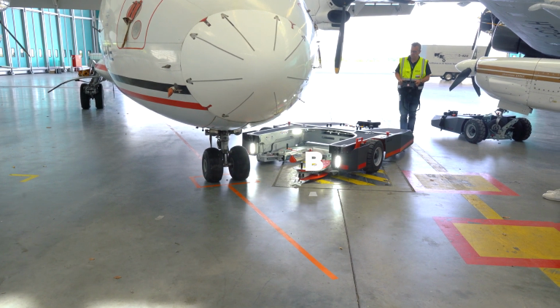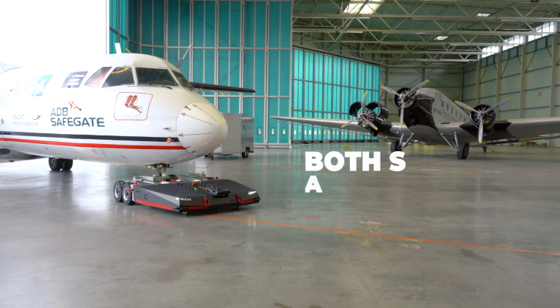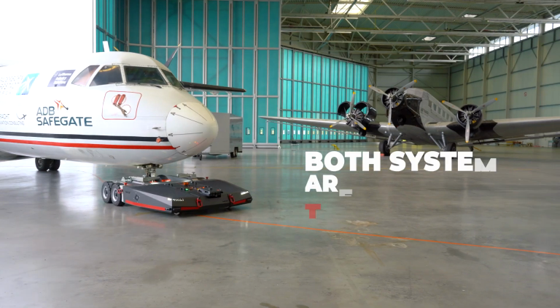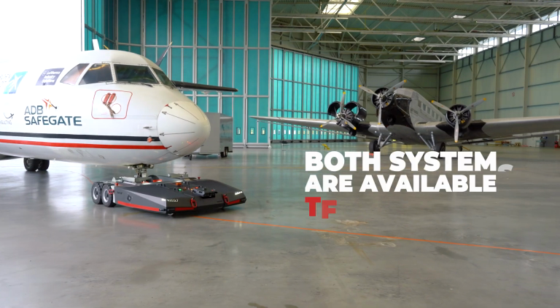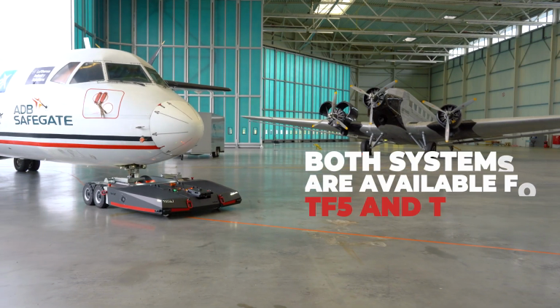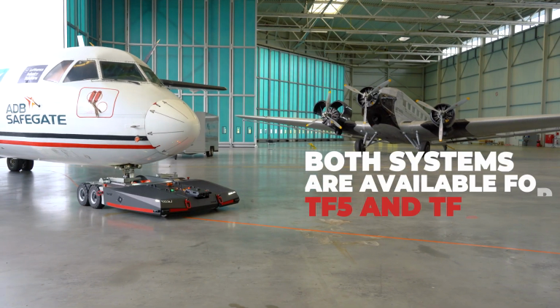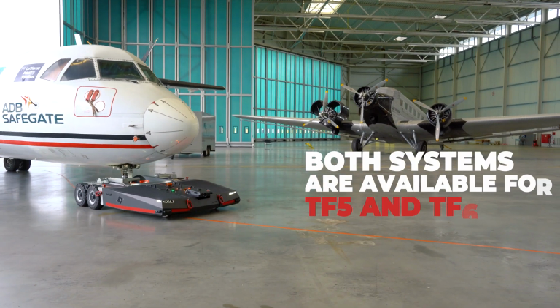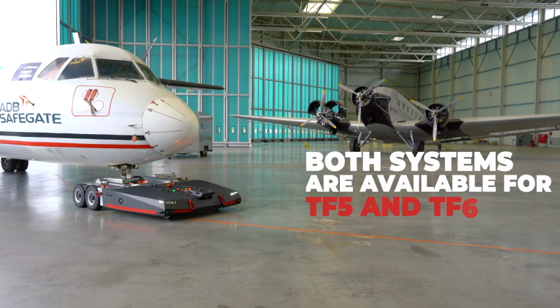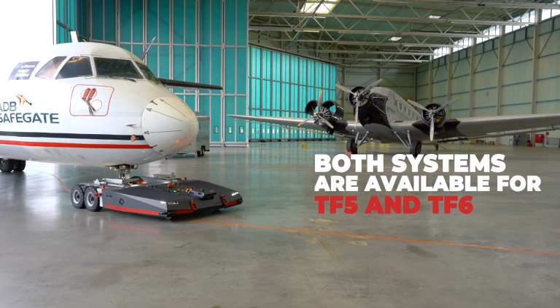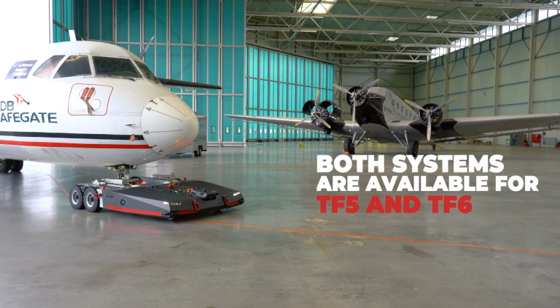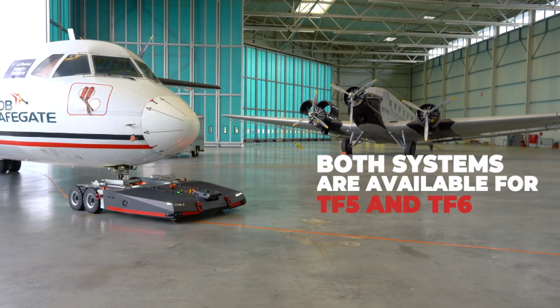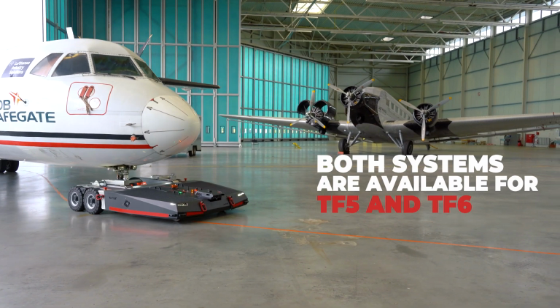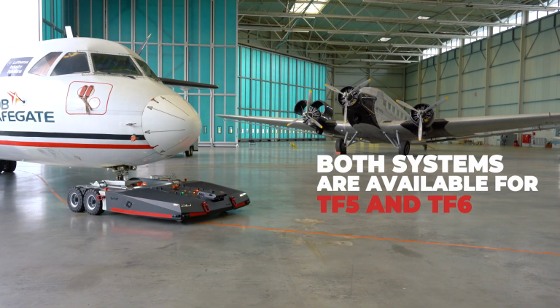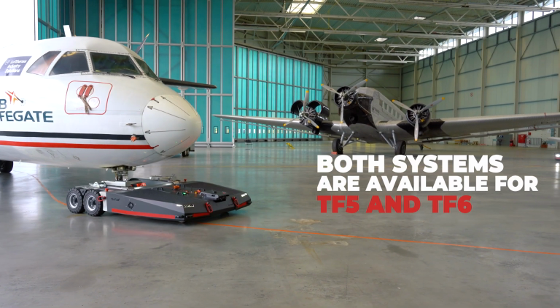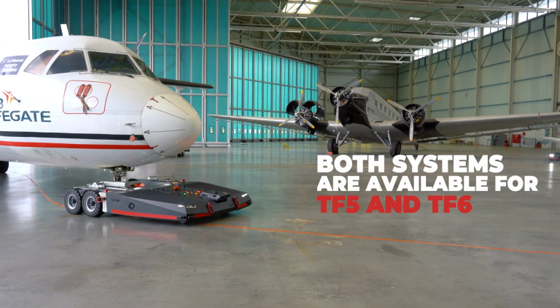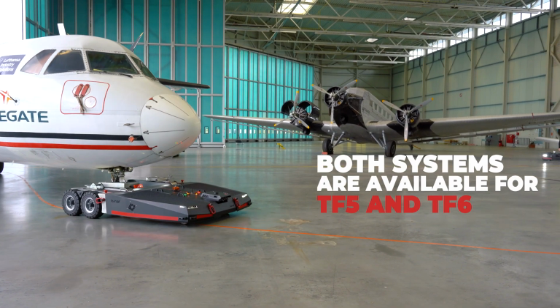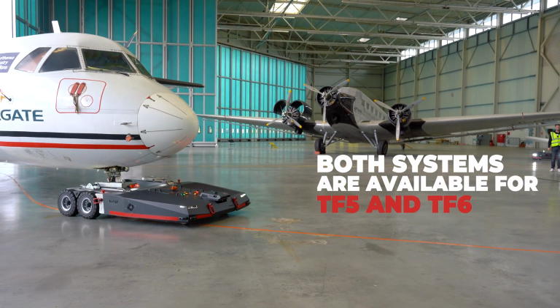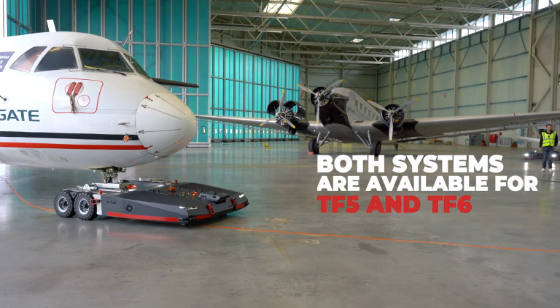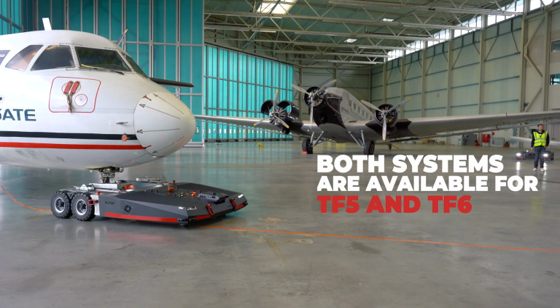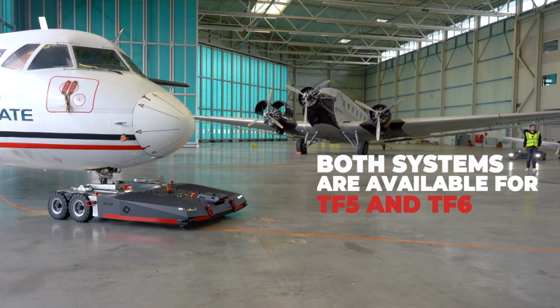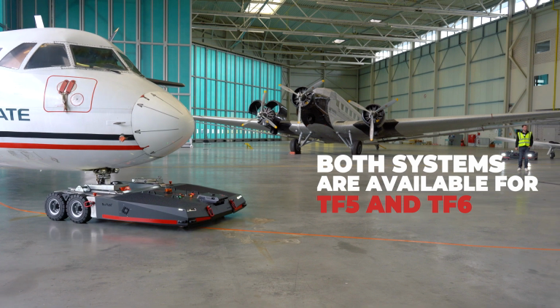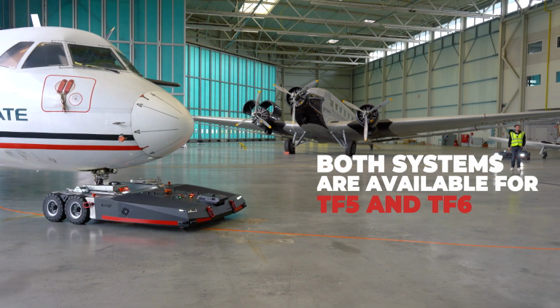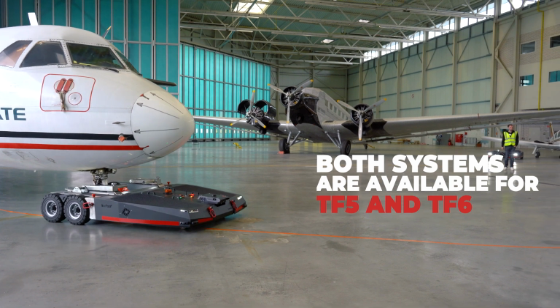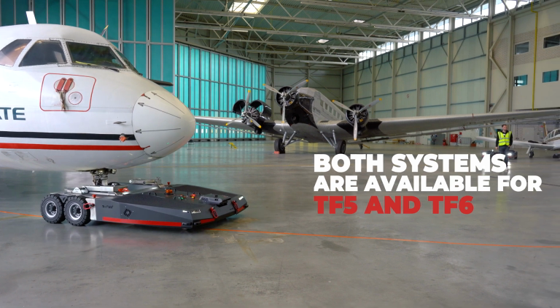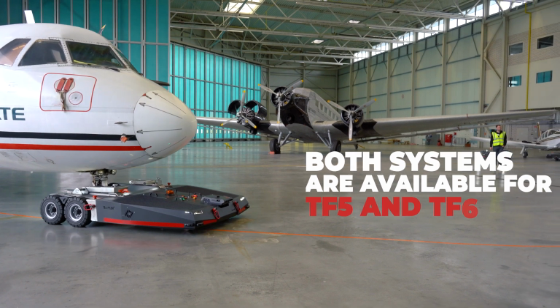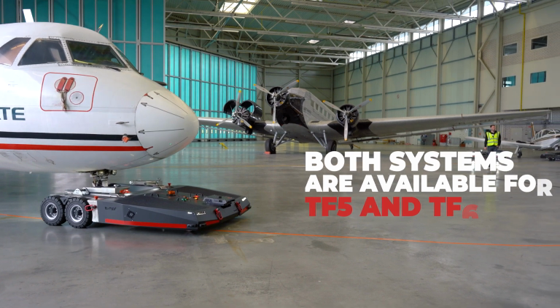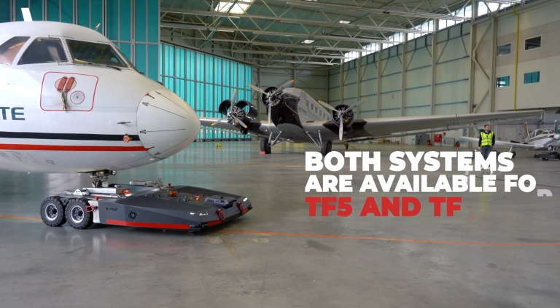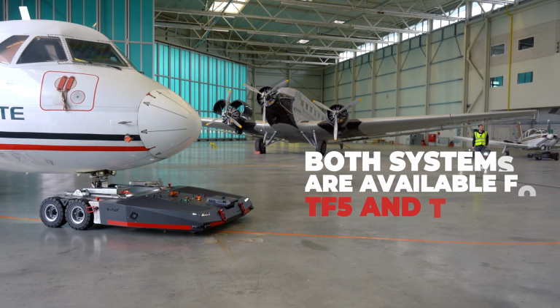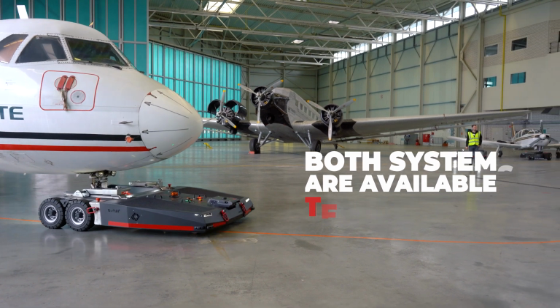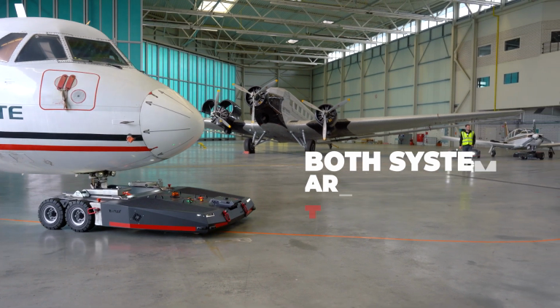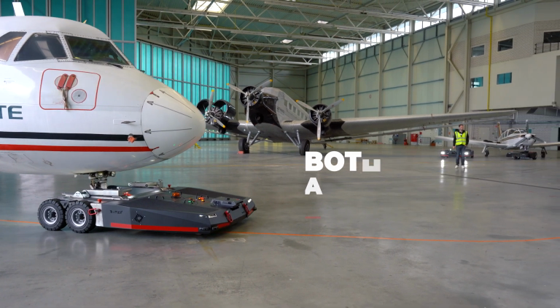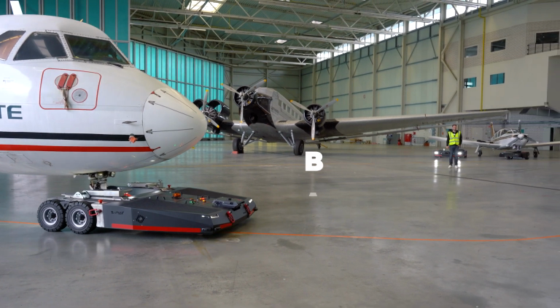Both systems are available for TF5, TF6, and upcoming bigger units.